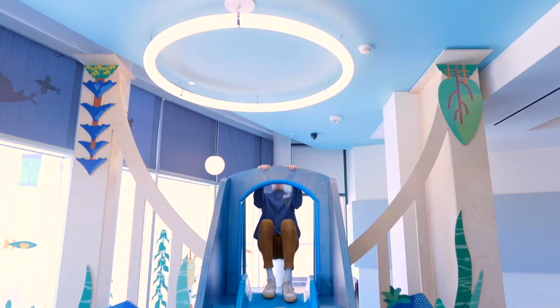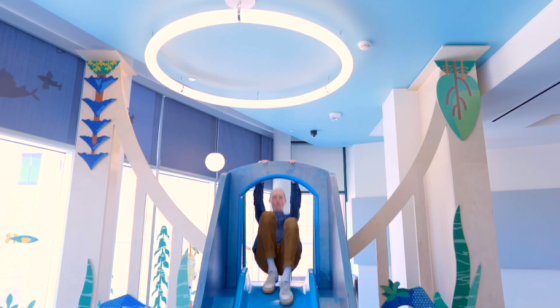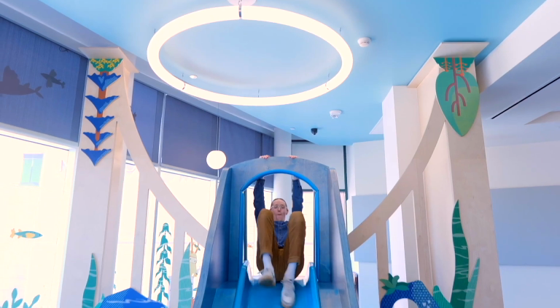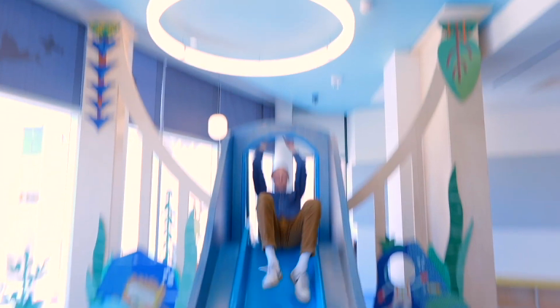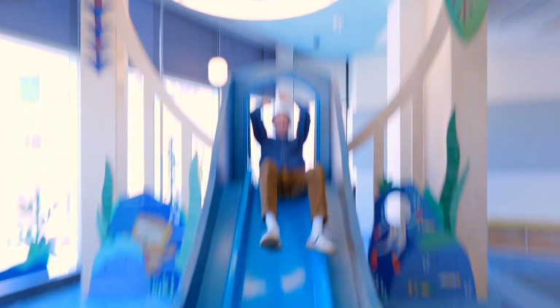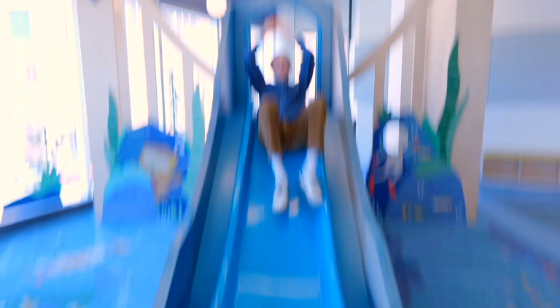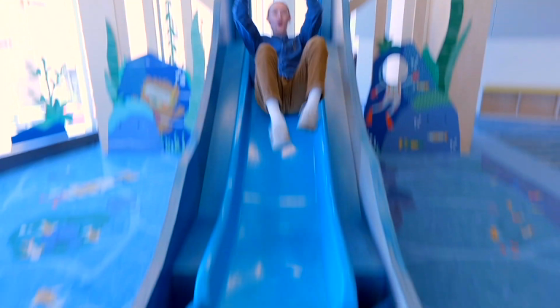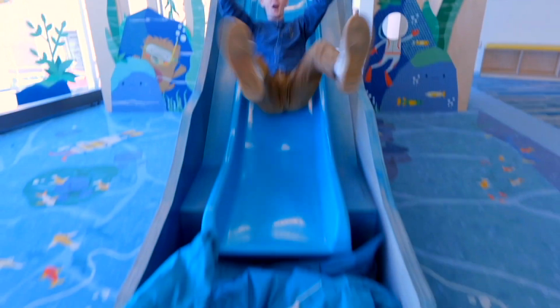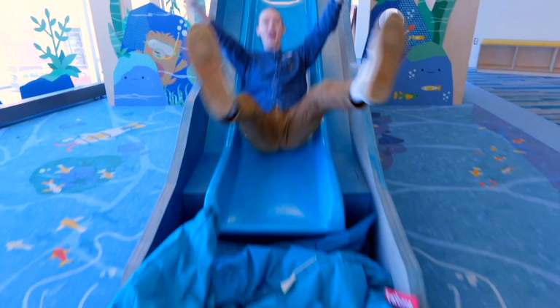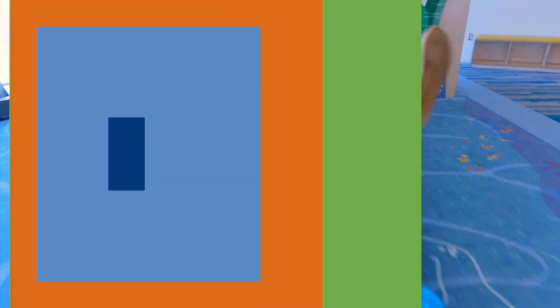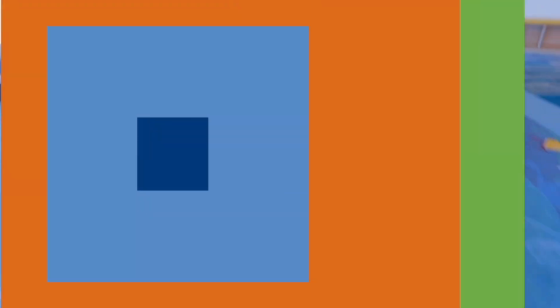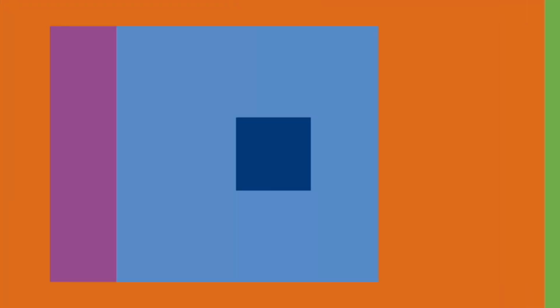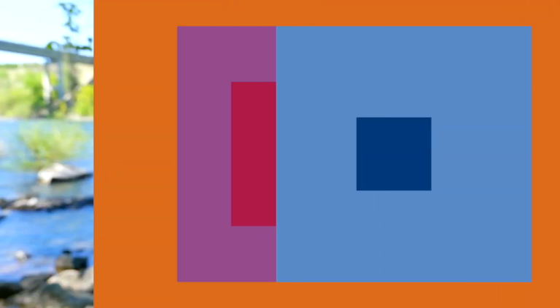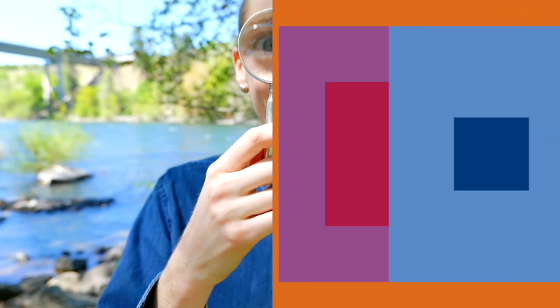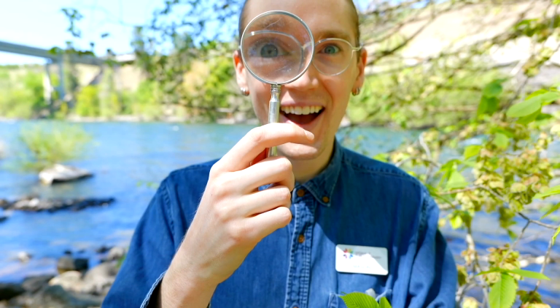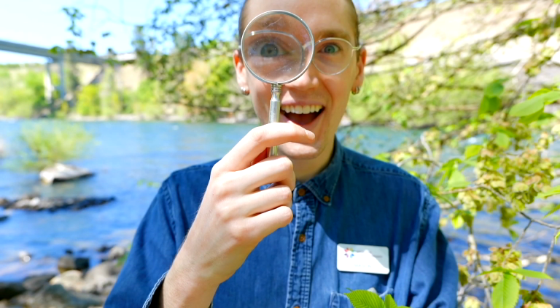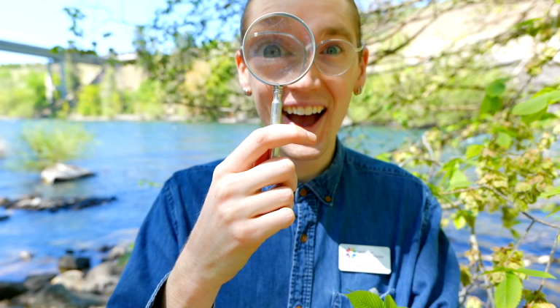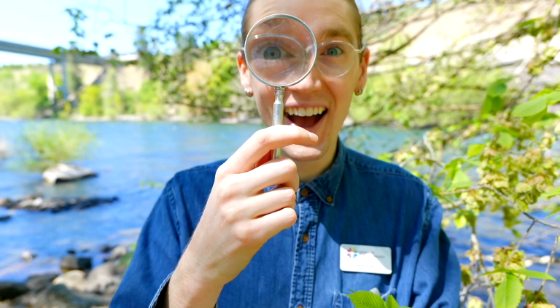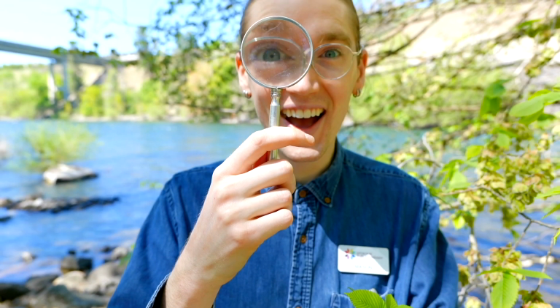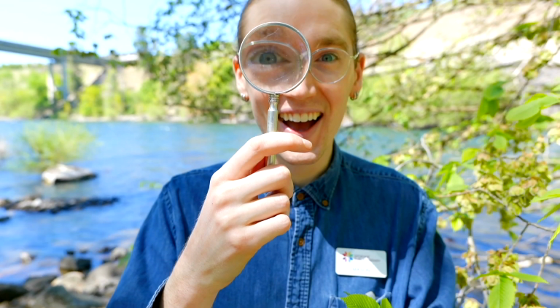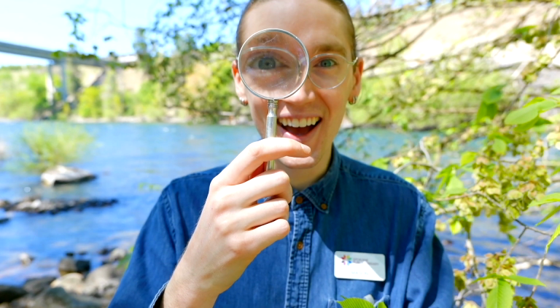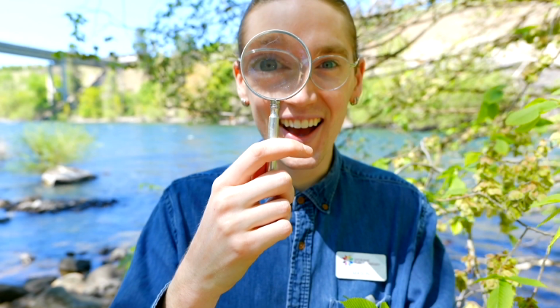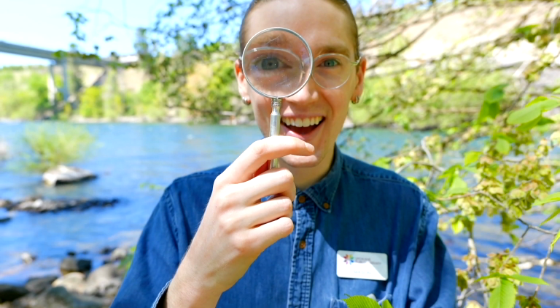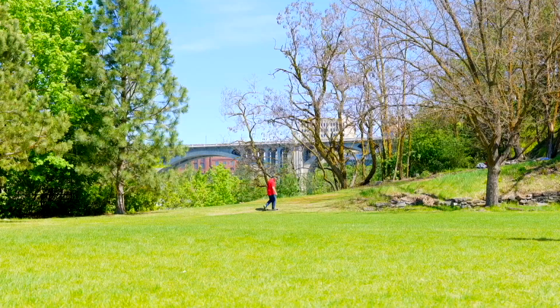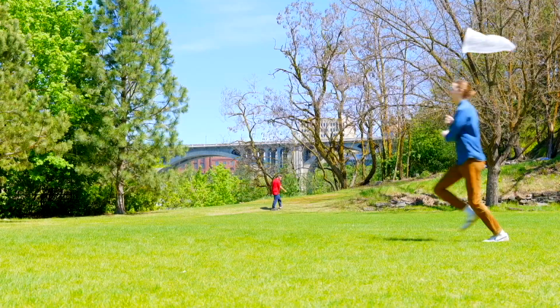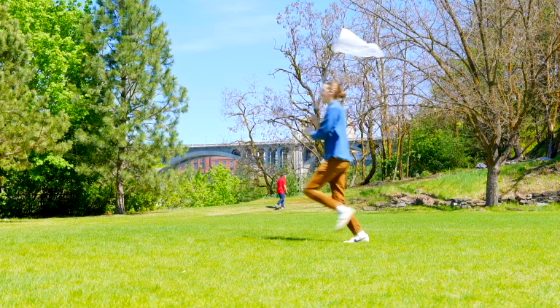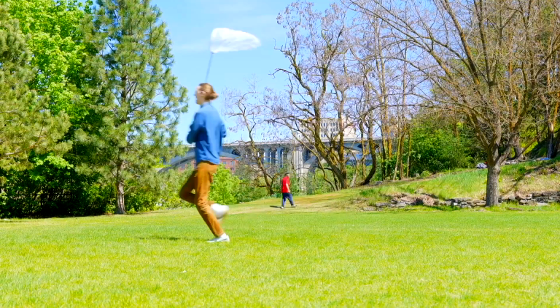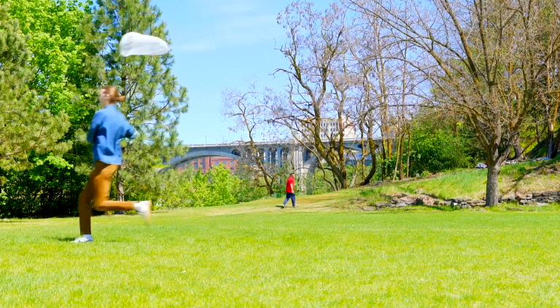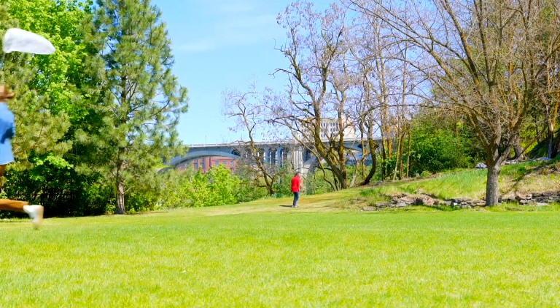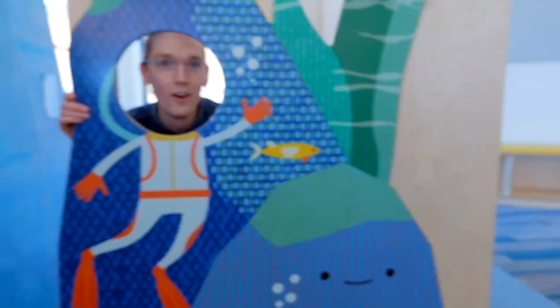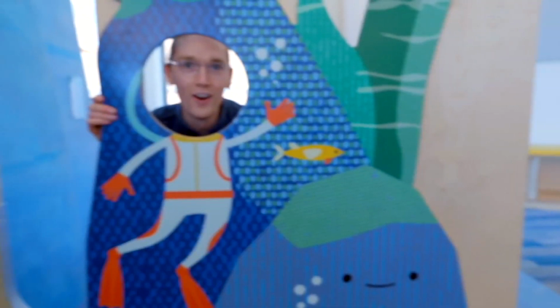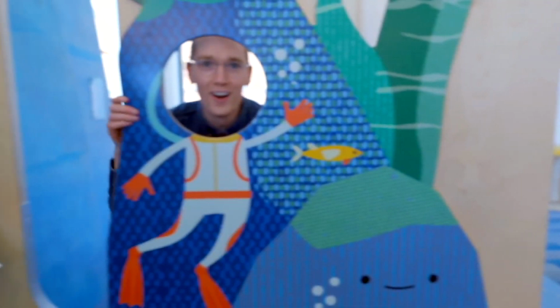The world's so big and the options are endless. Let's explore Spokane.